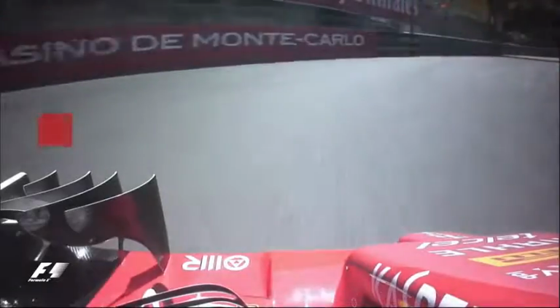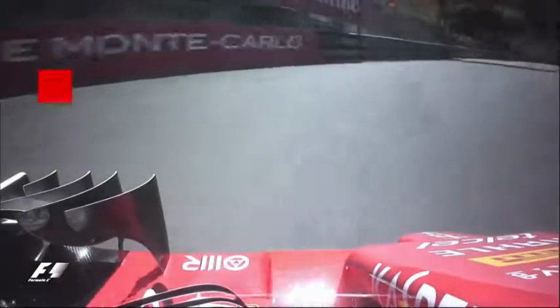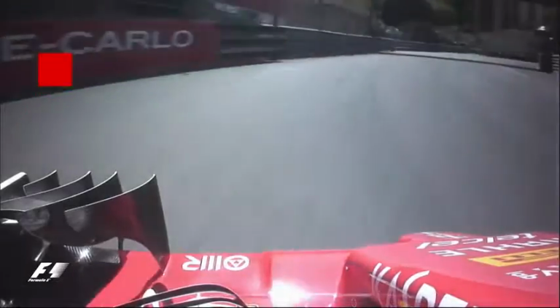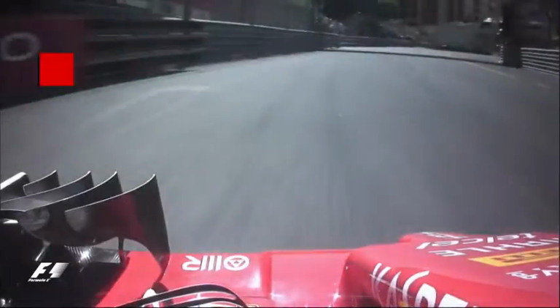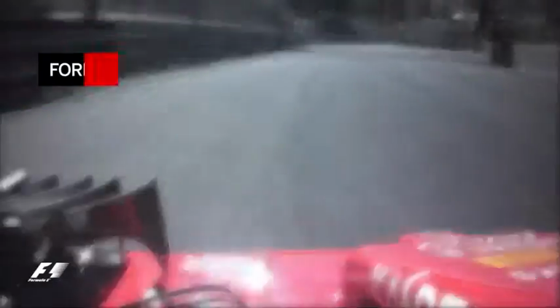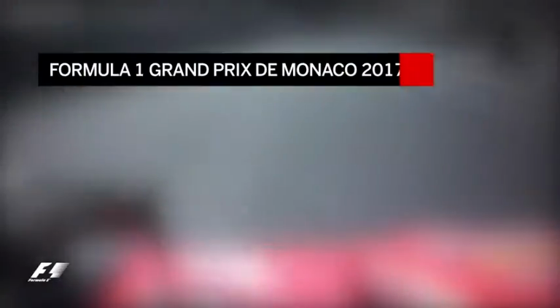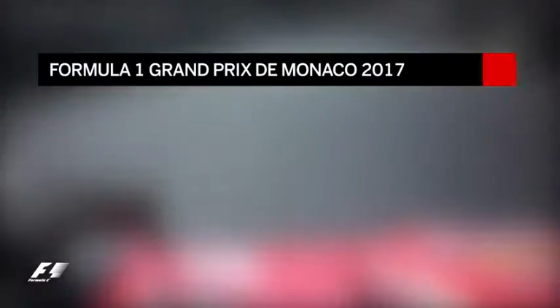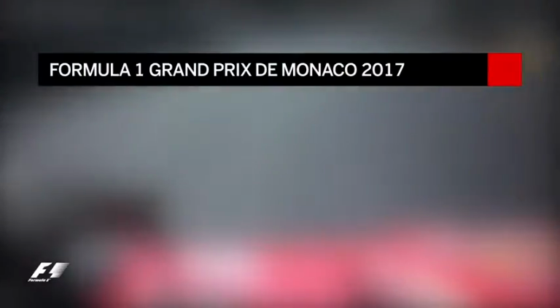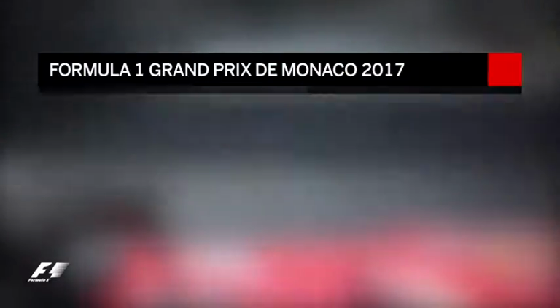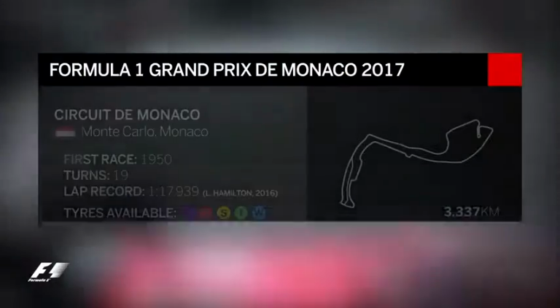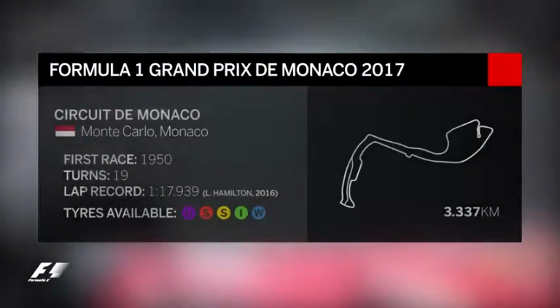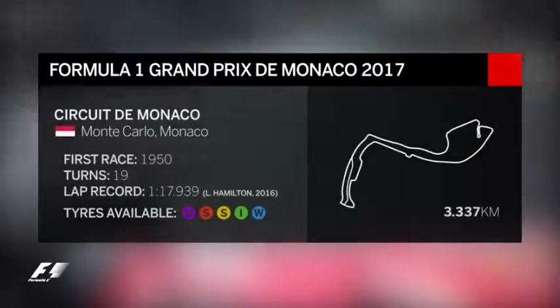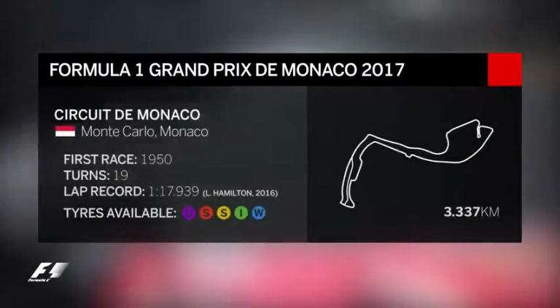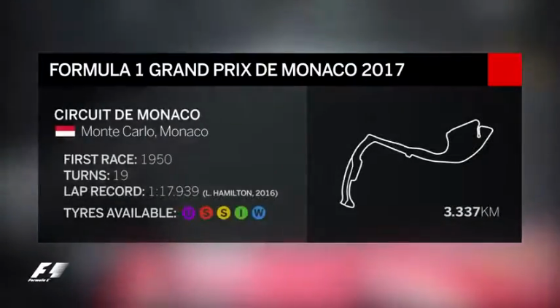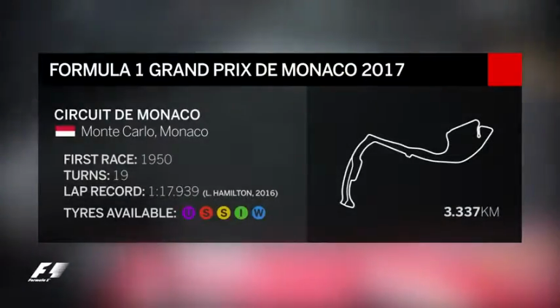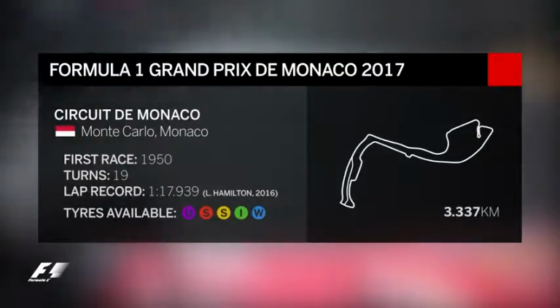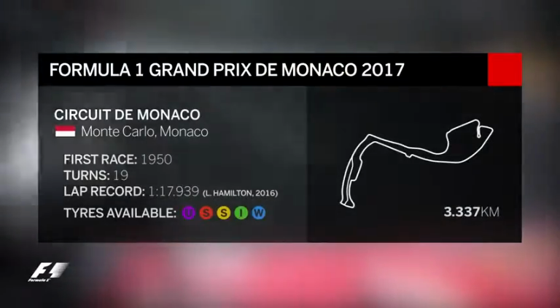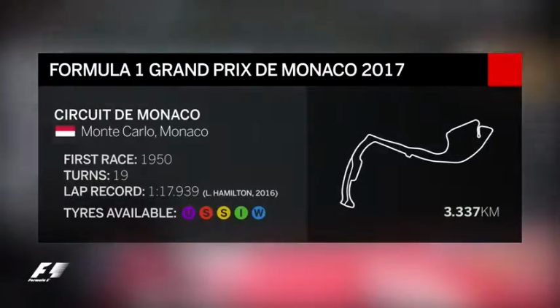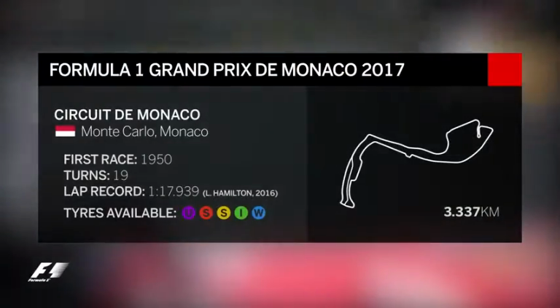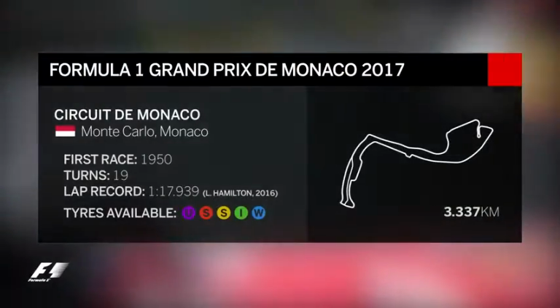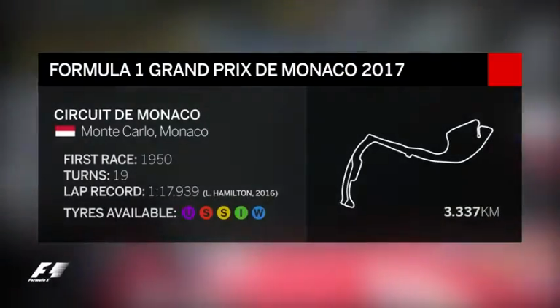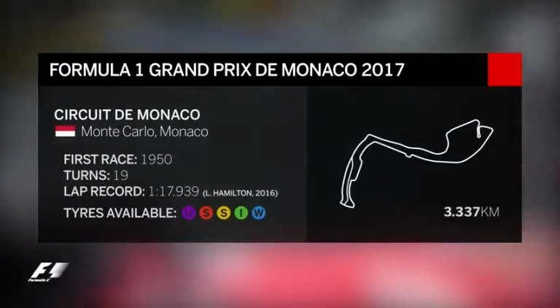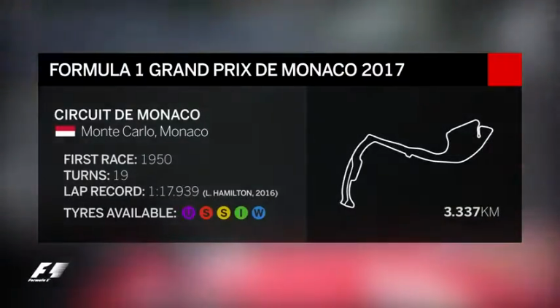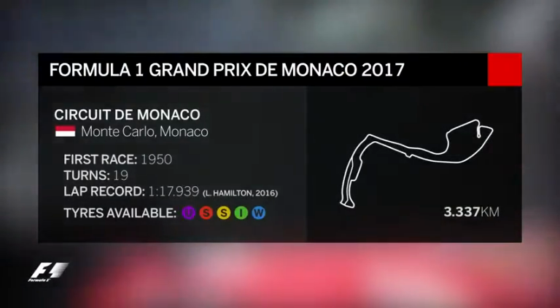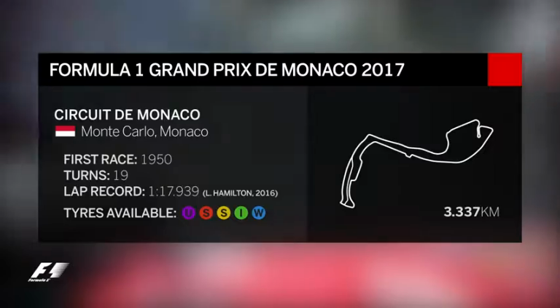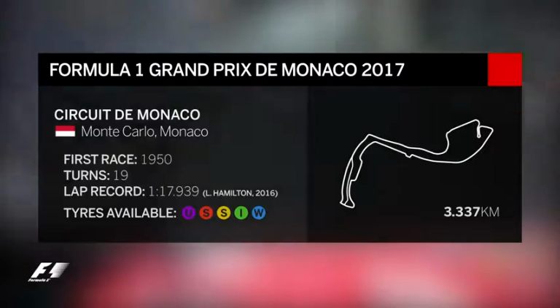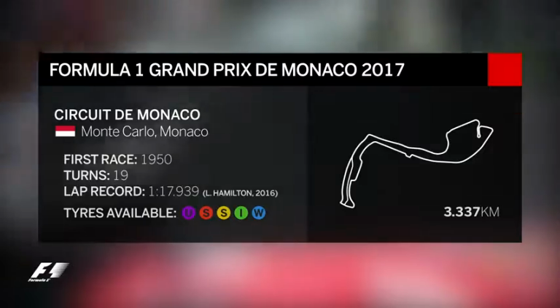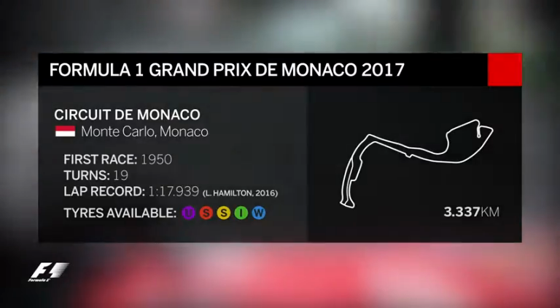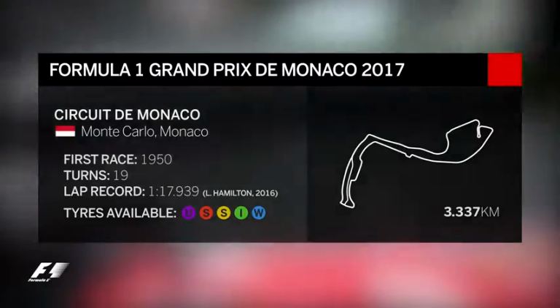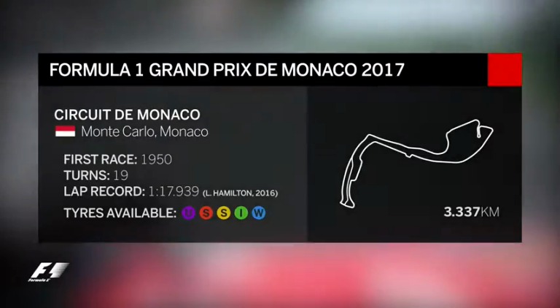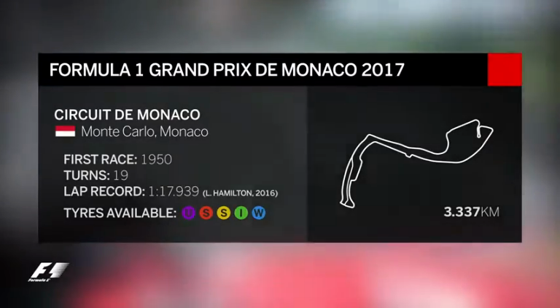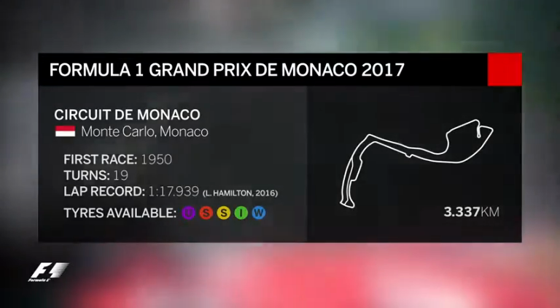Formula One returns to the famous Monte Carlo street circuit for round 6 of the World Championship.